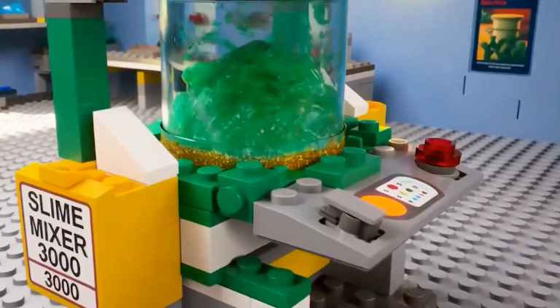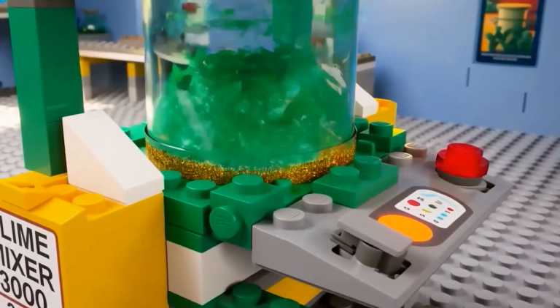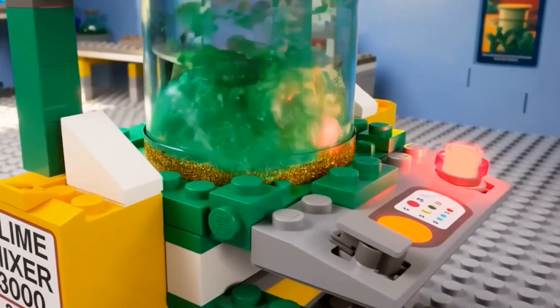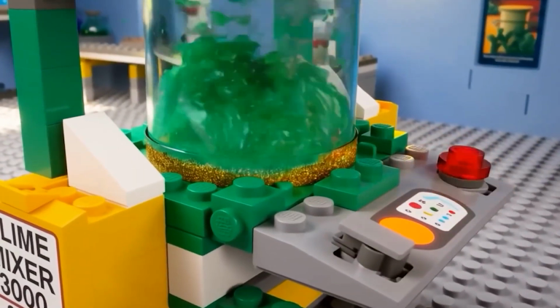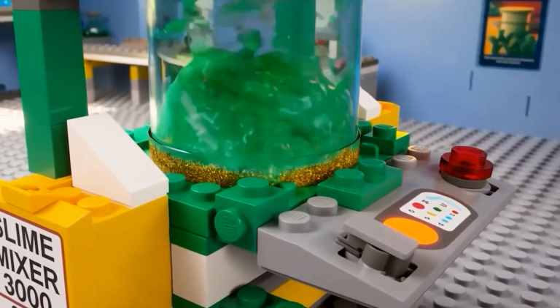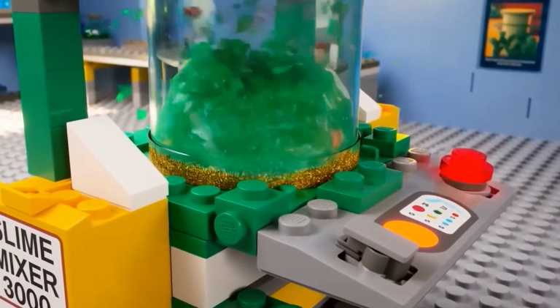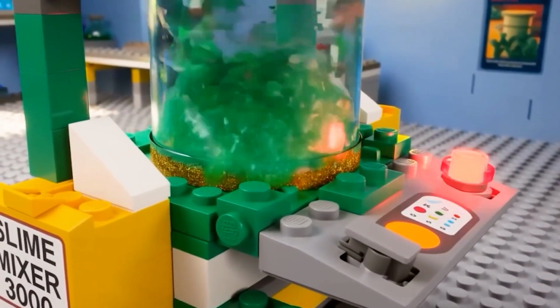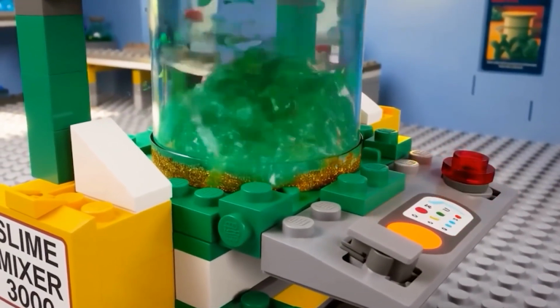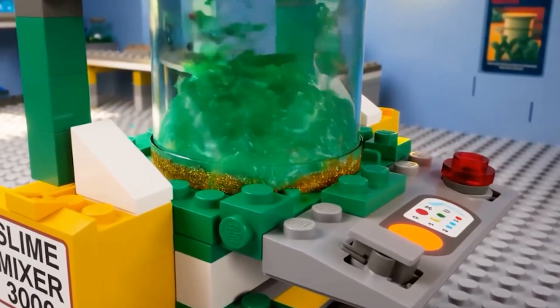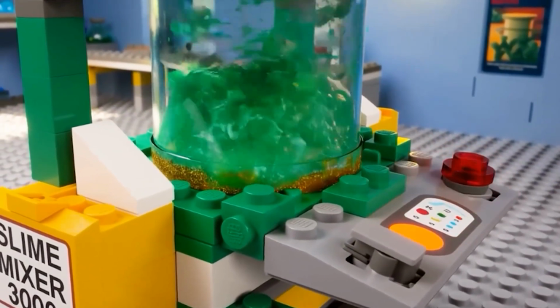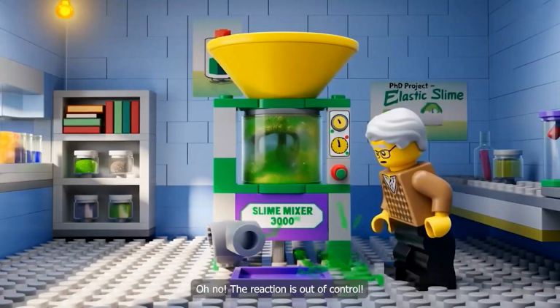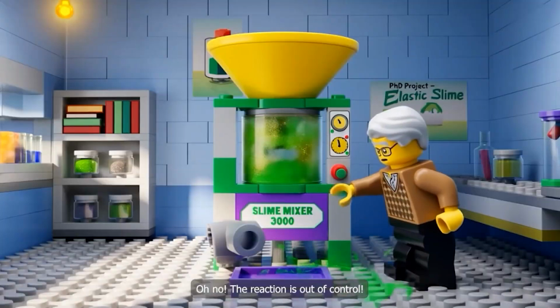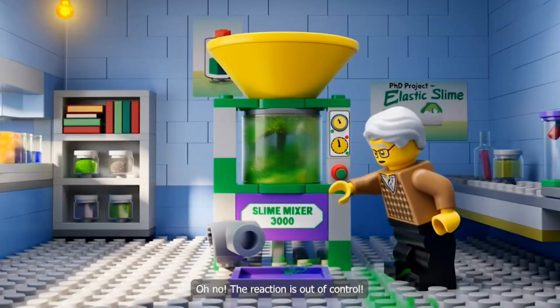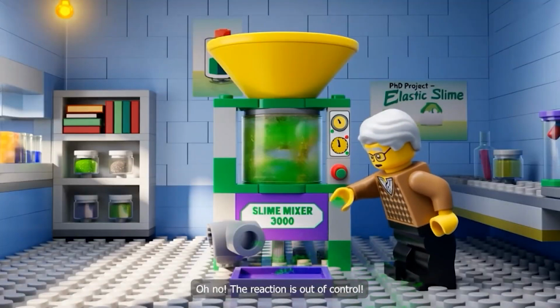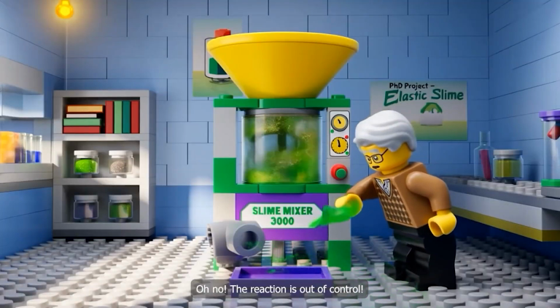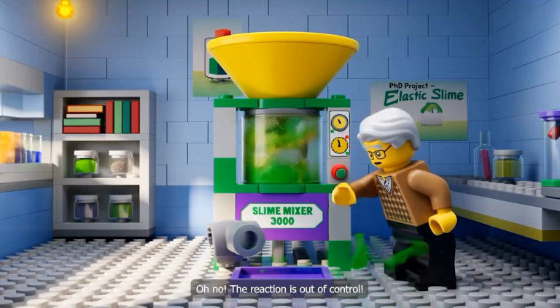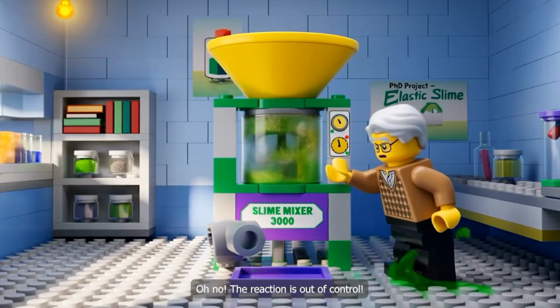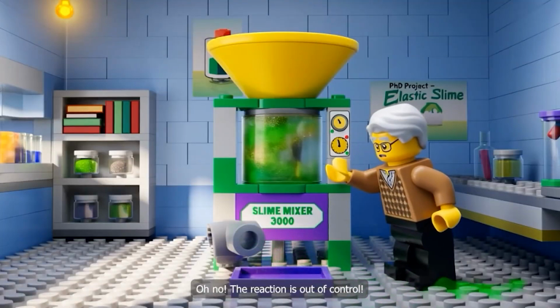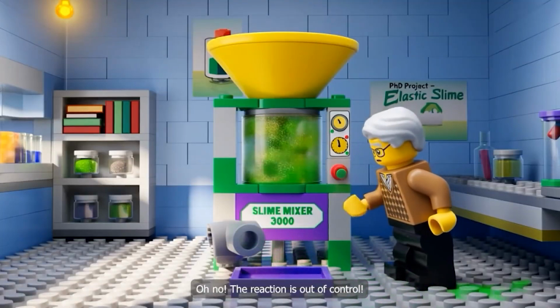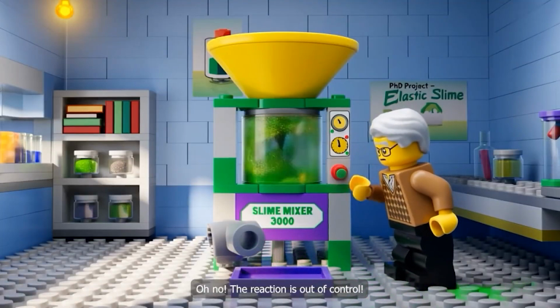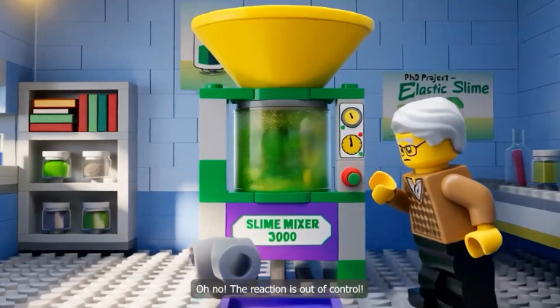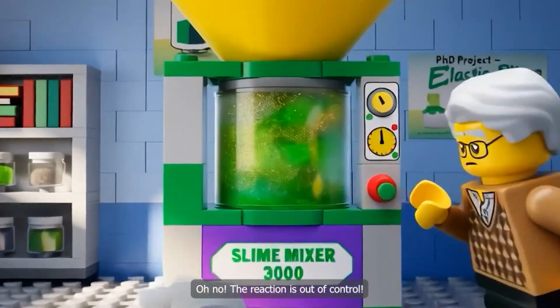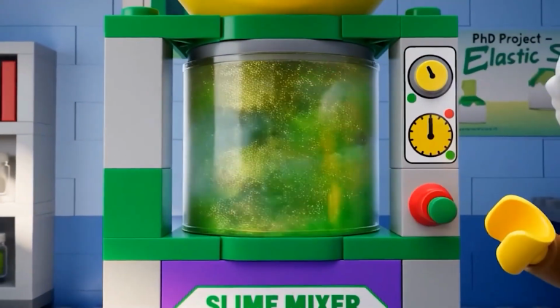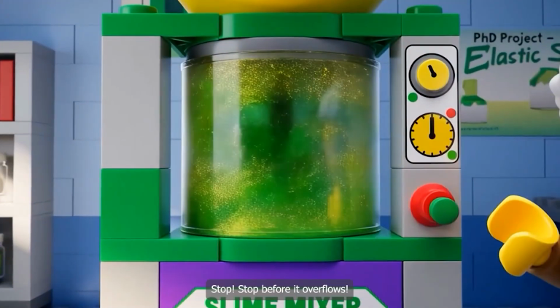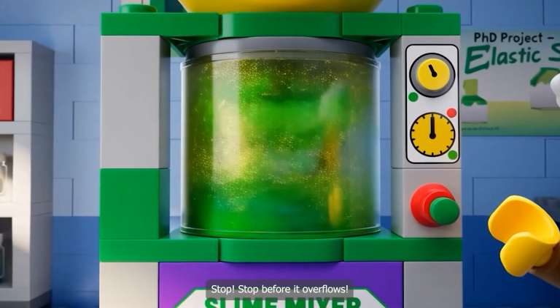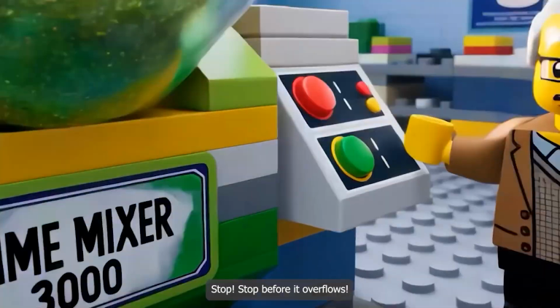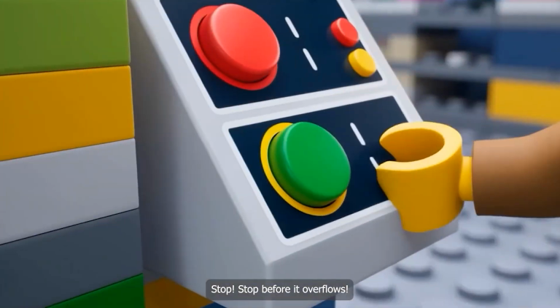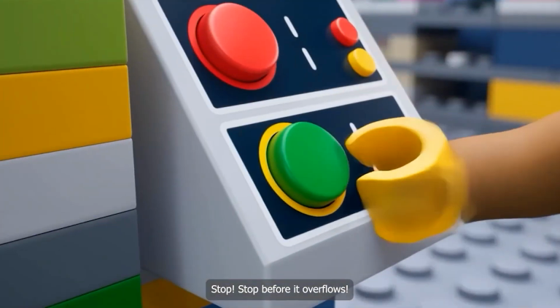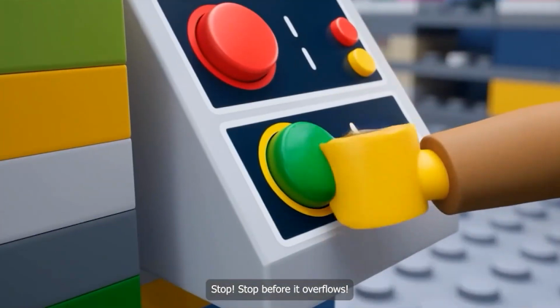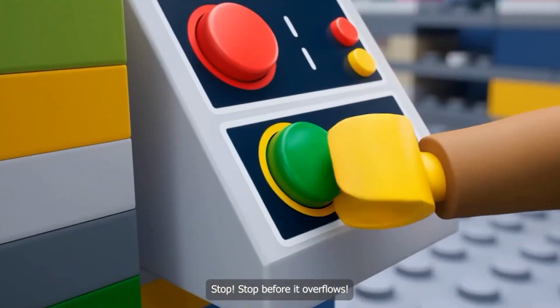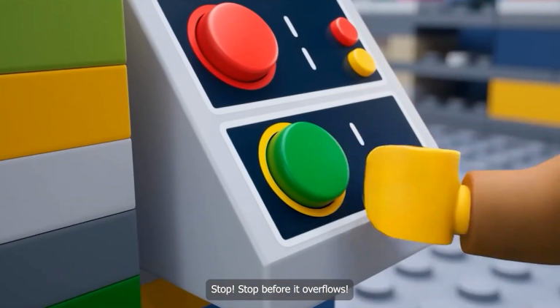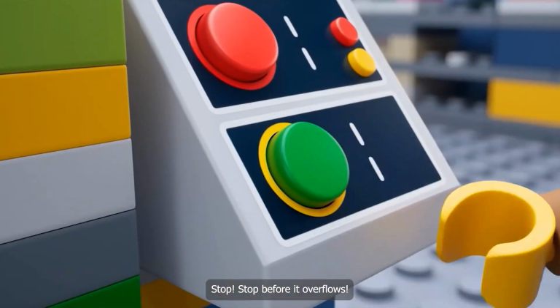Oh no. Oh no. The reaction is out of control. Stop, stop before it overflows.